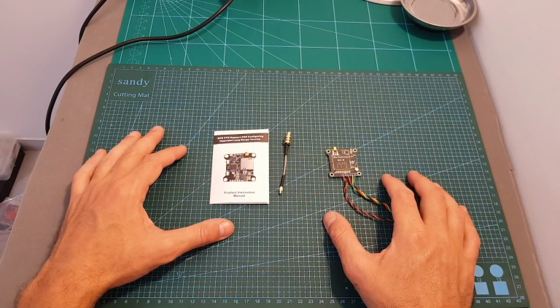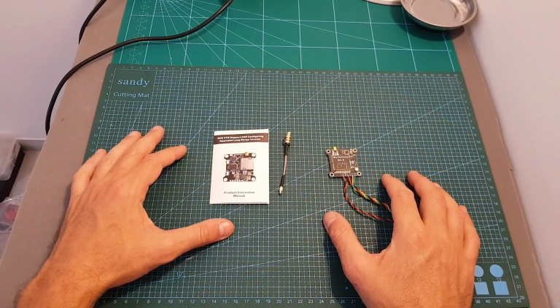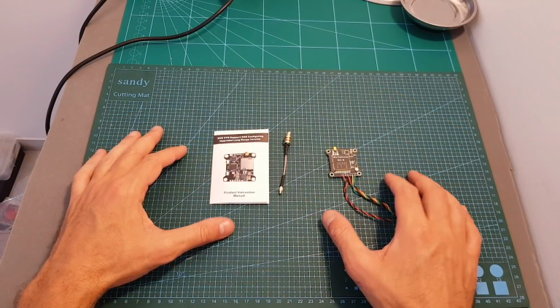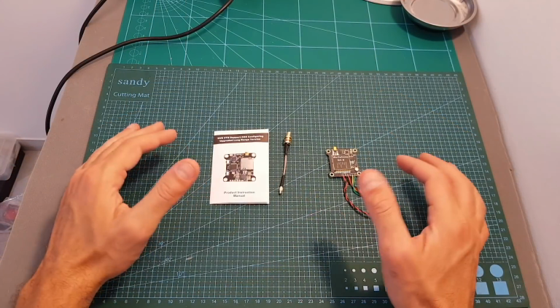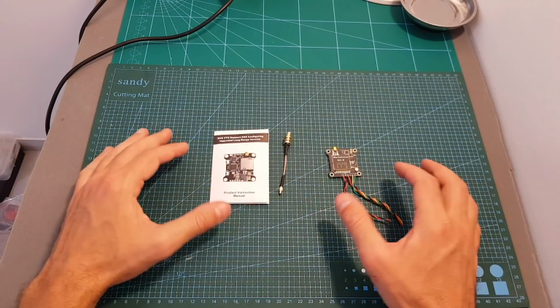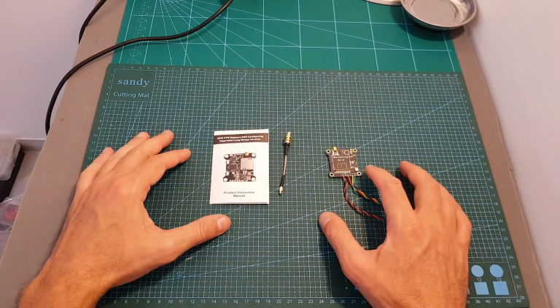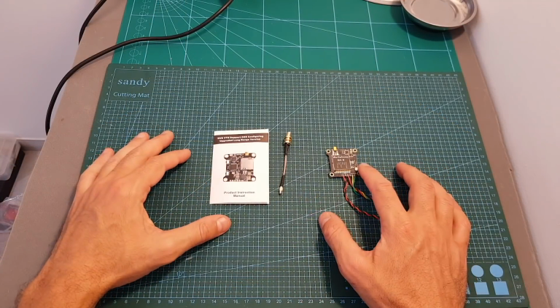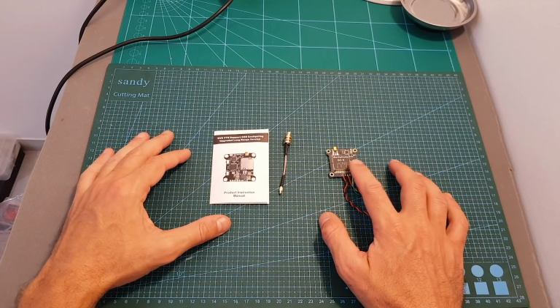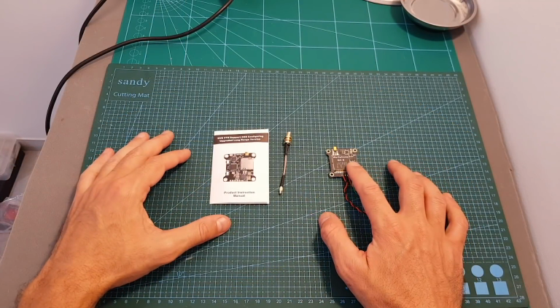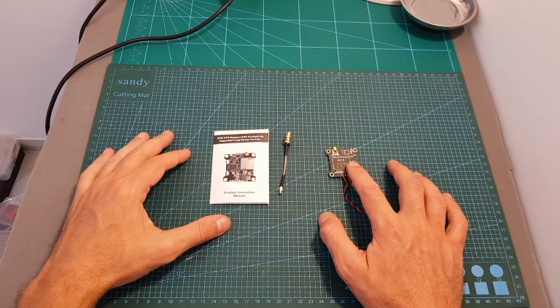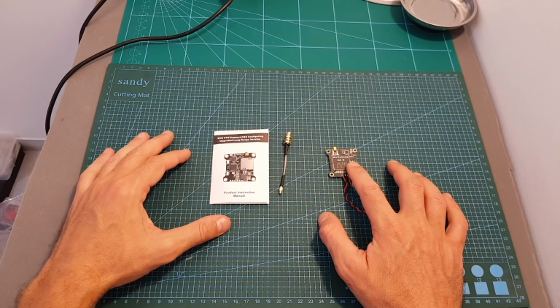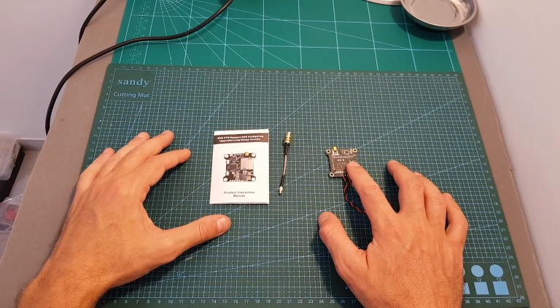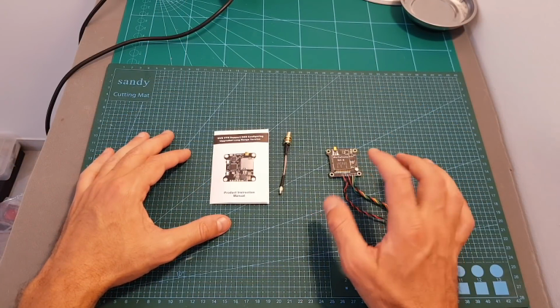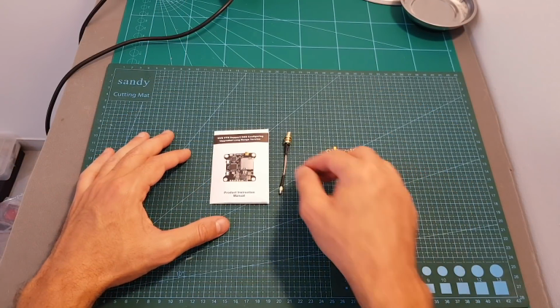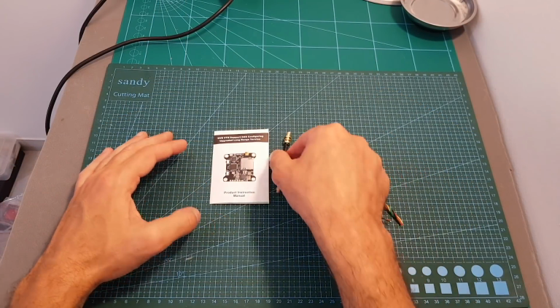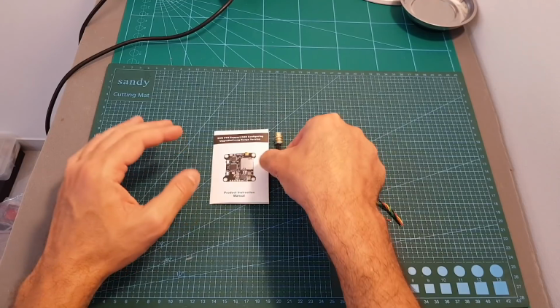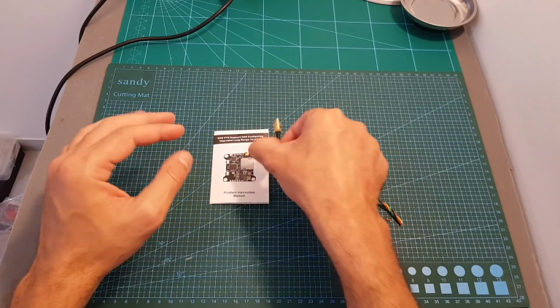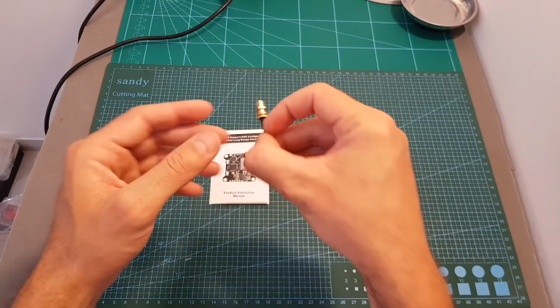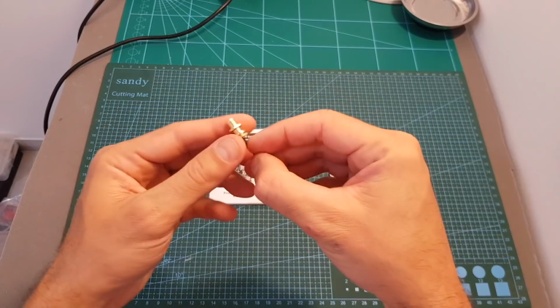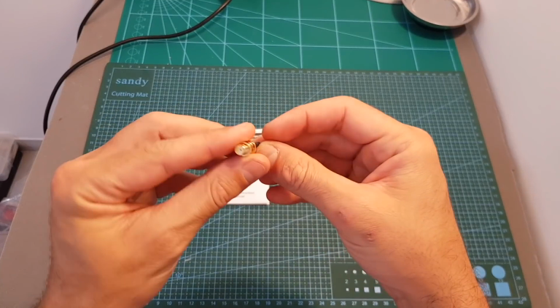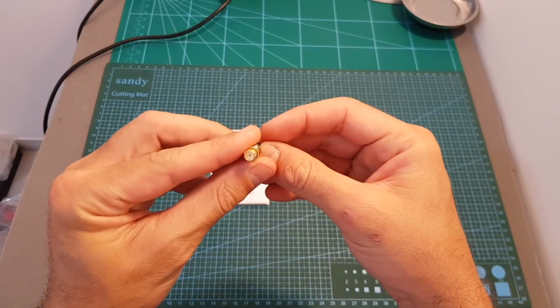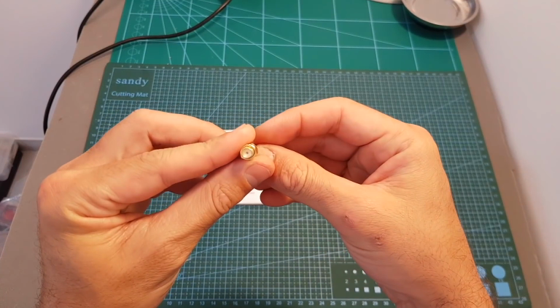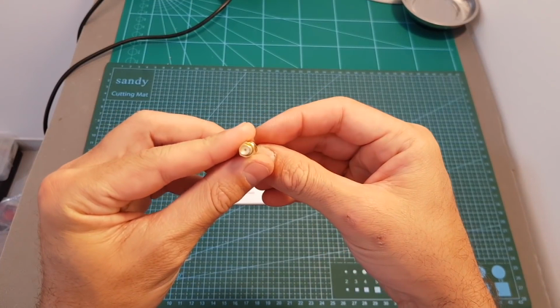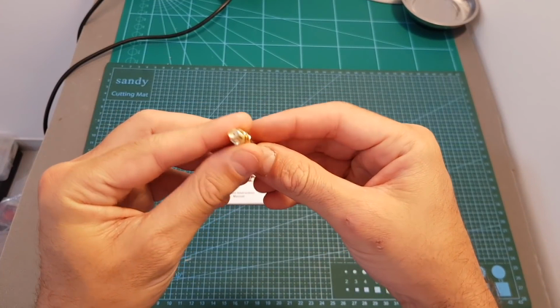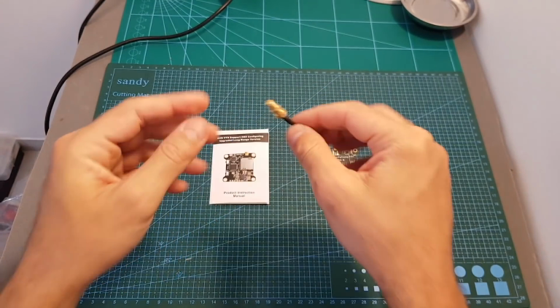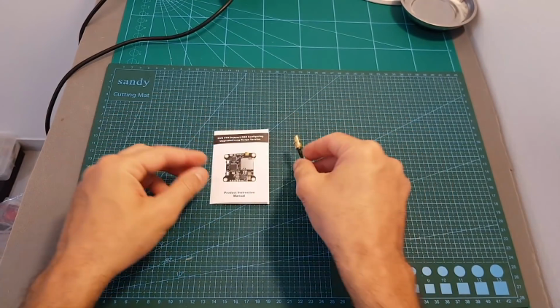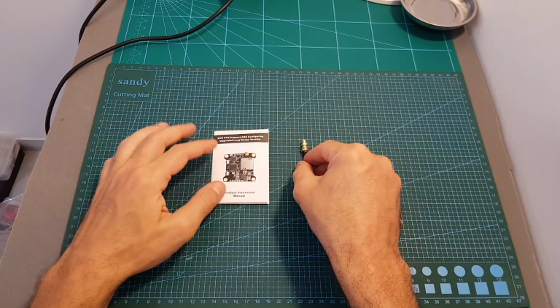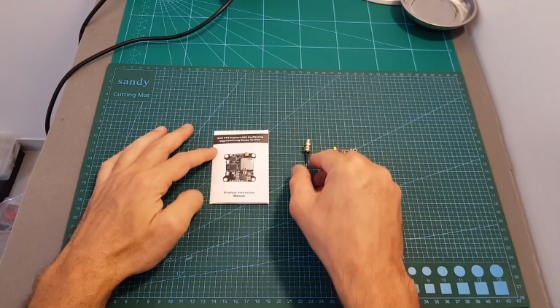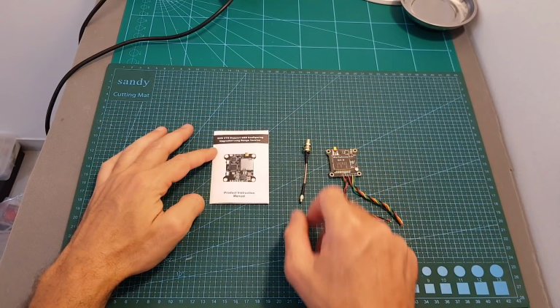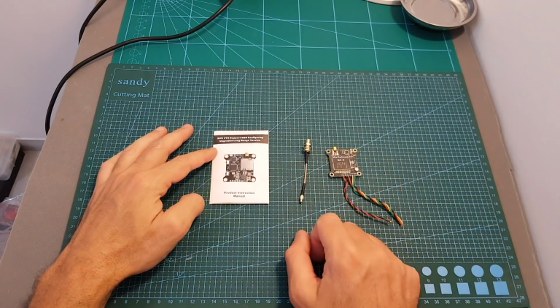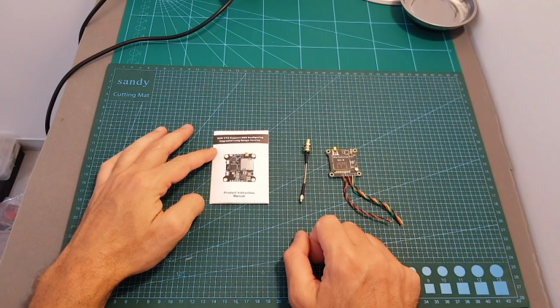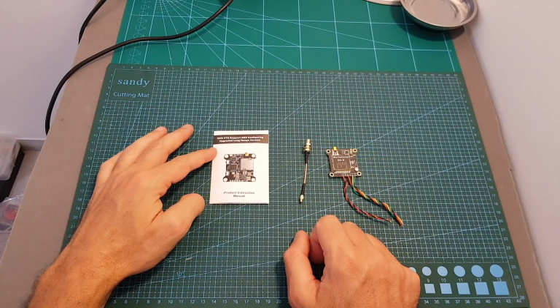Inside a small bag we get the Wolfhup Q3X VTX, an MMCX to SMA antenna adapter, and the instructions manual.